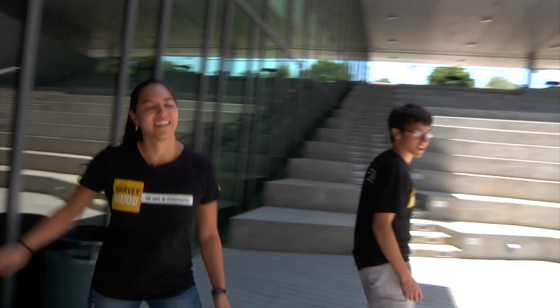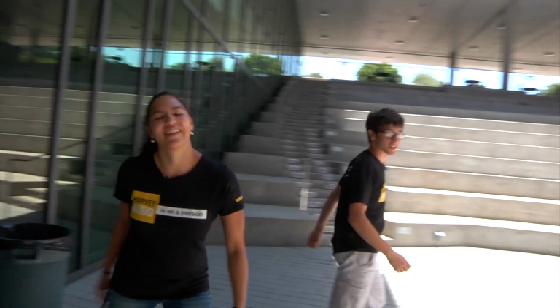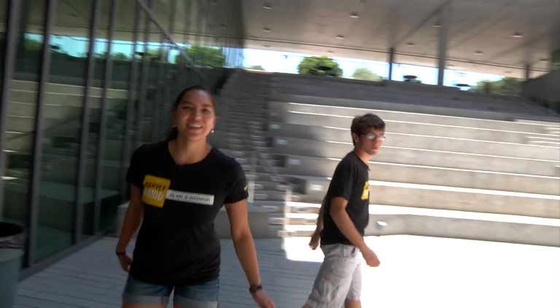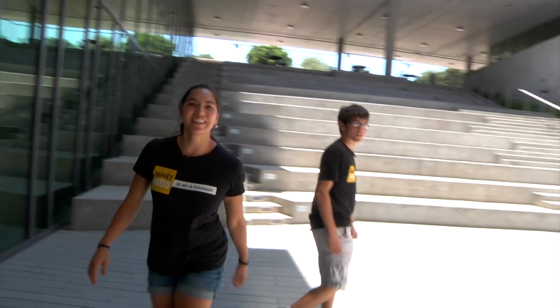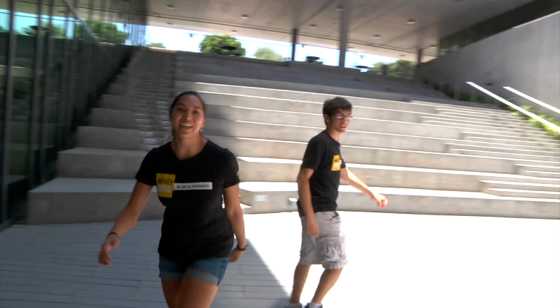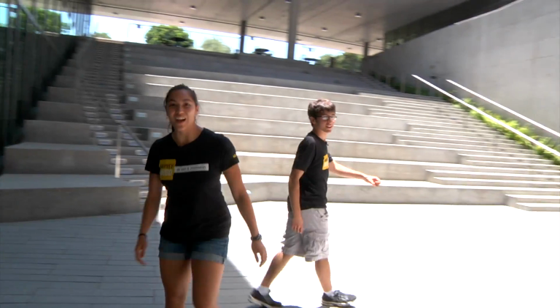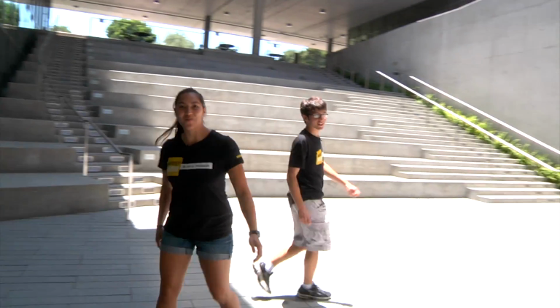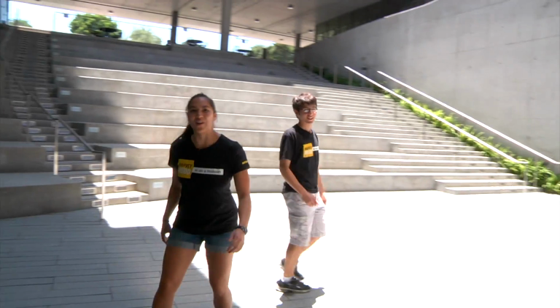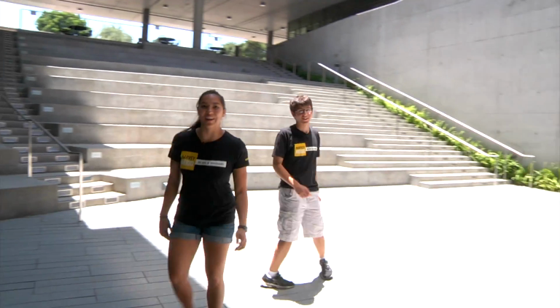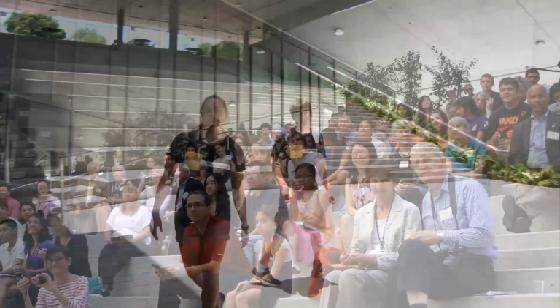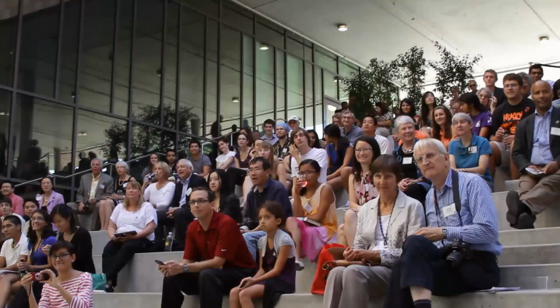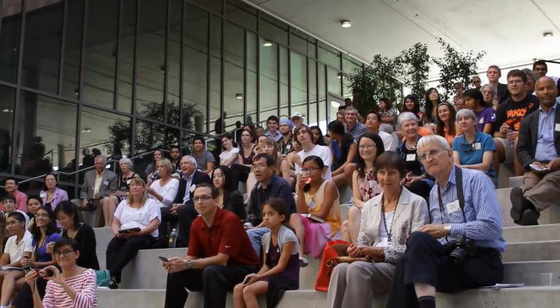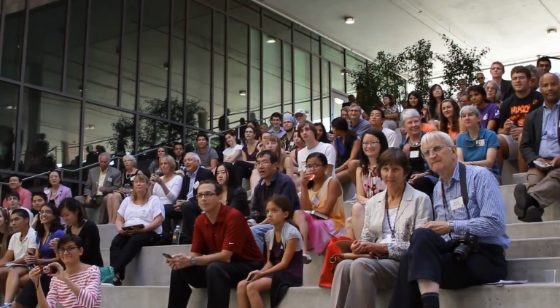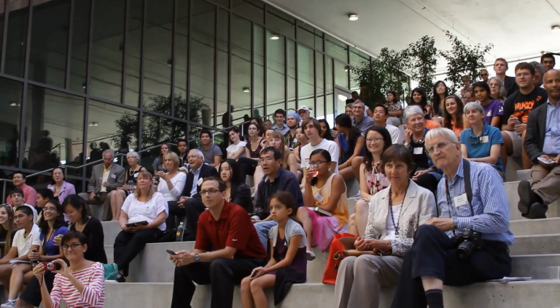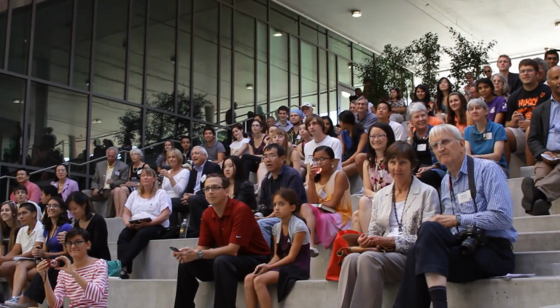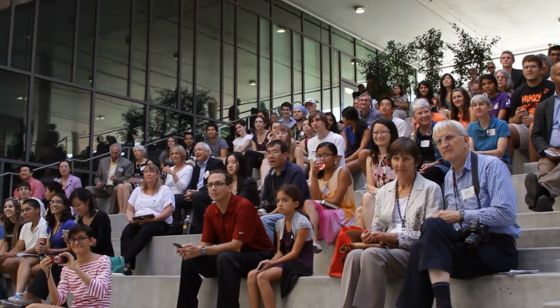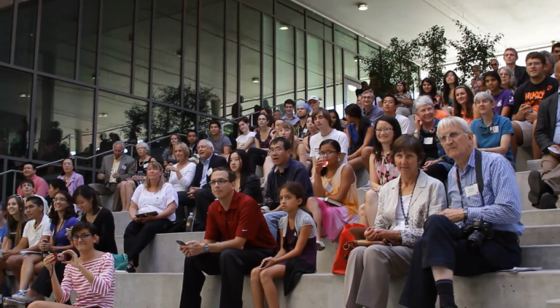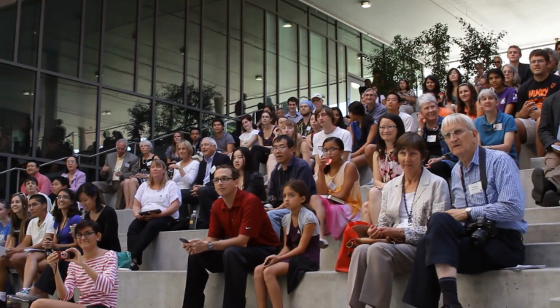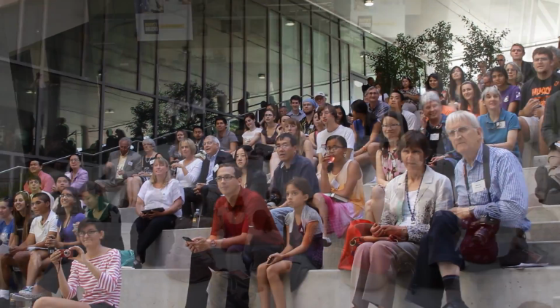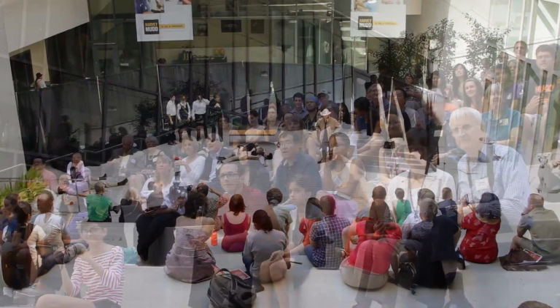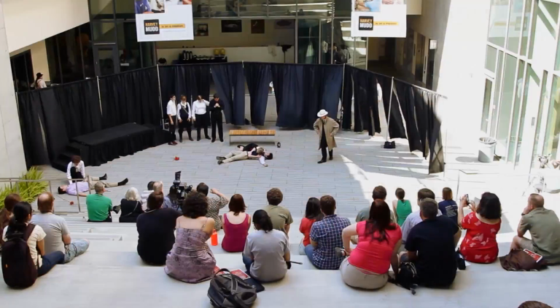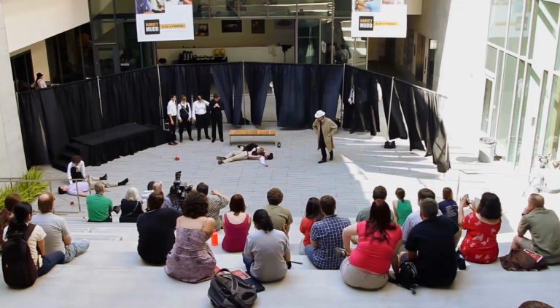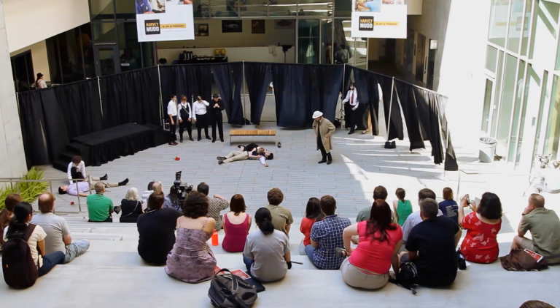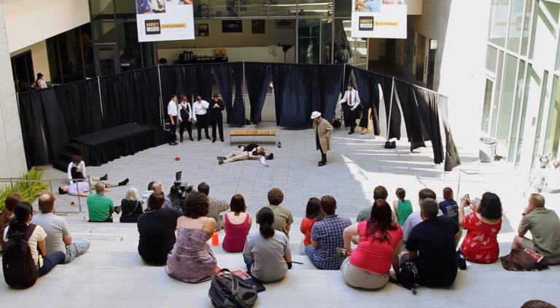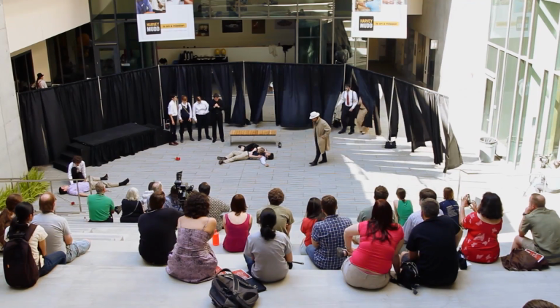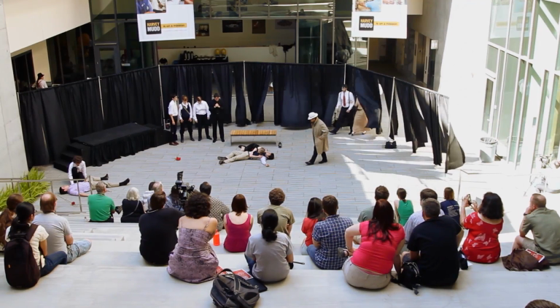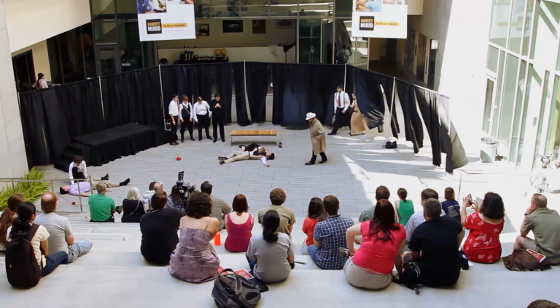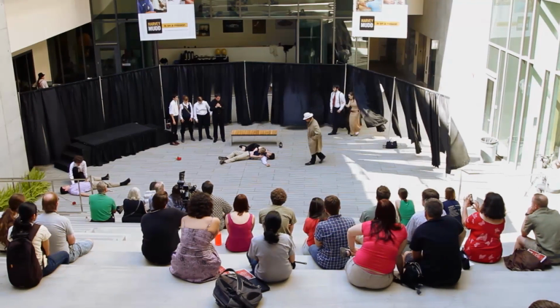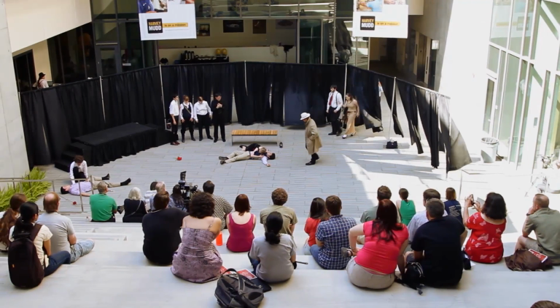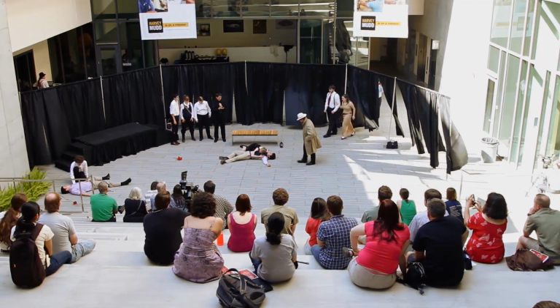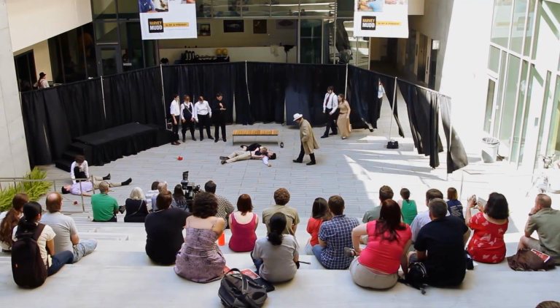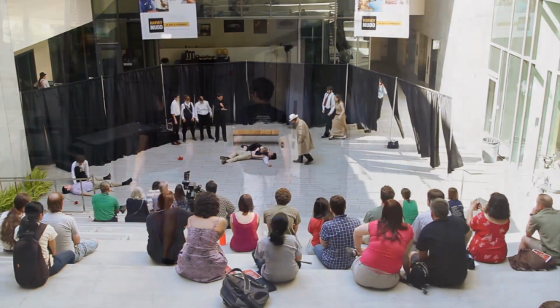Here in sunny California we have a nice outdoor theater where our annual Shakespeare play is held.